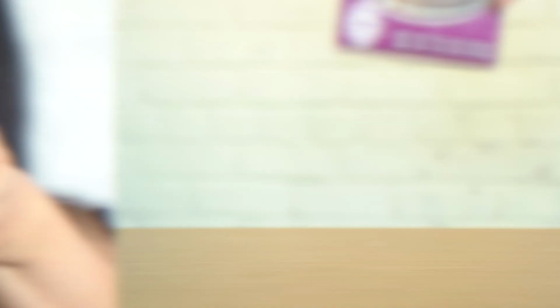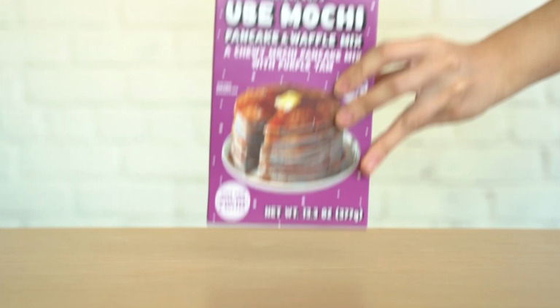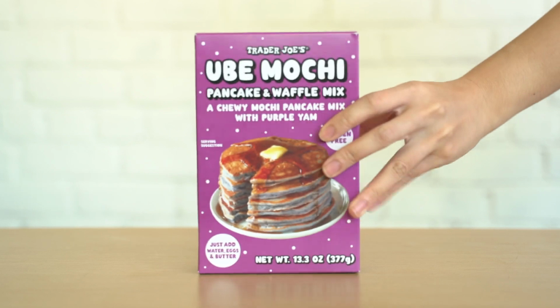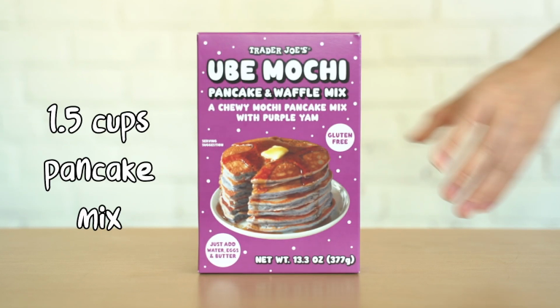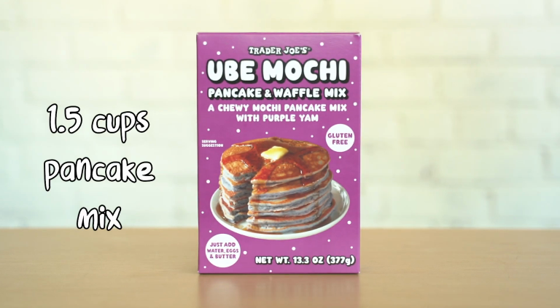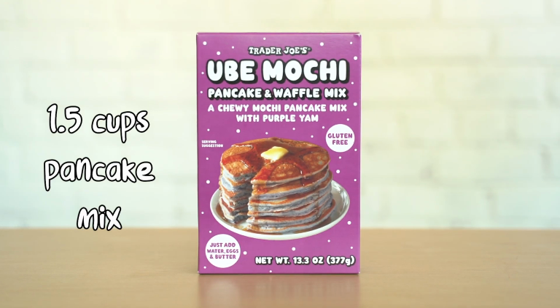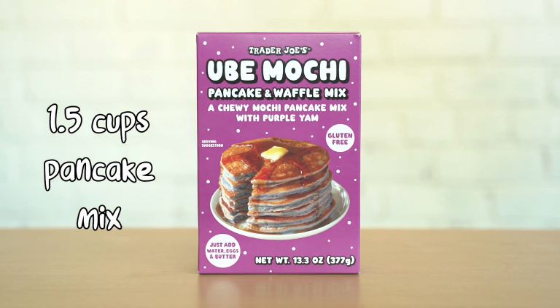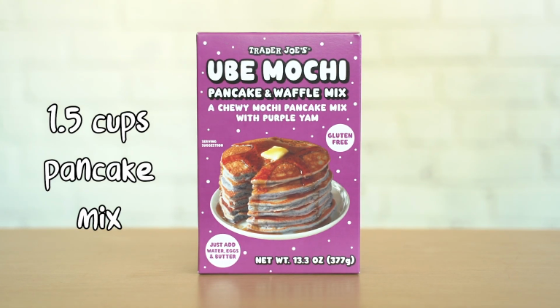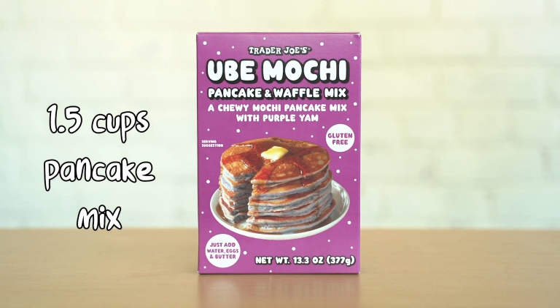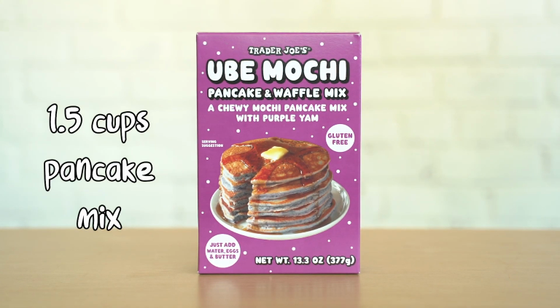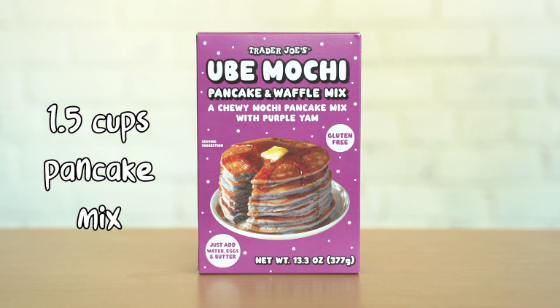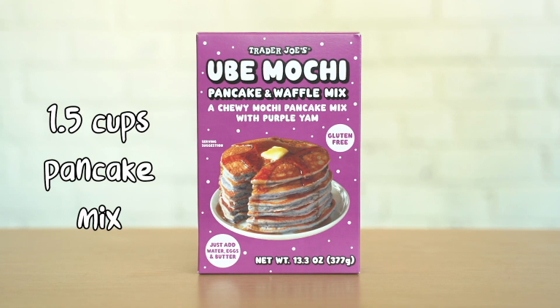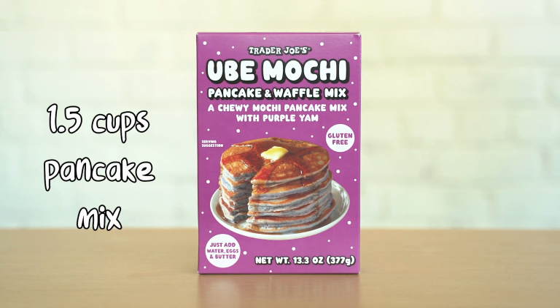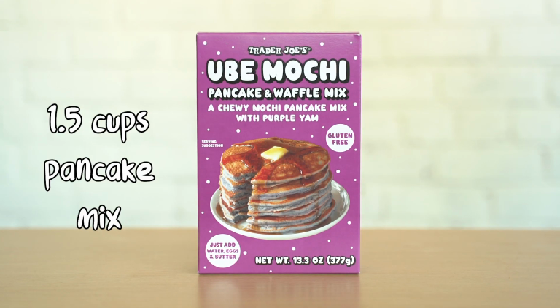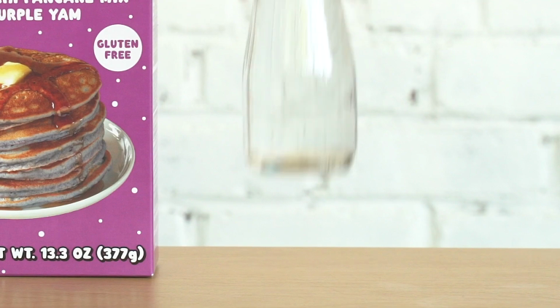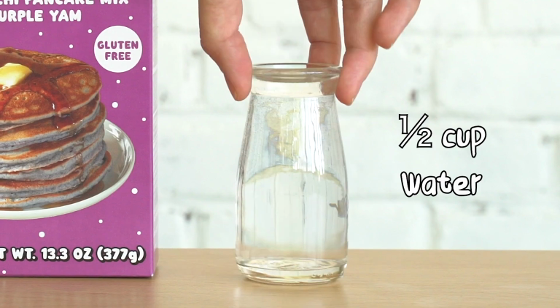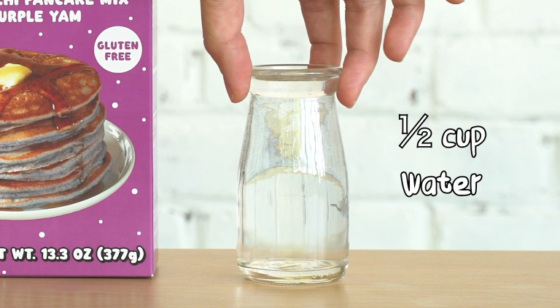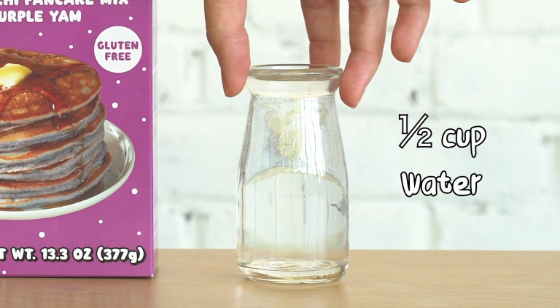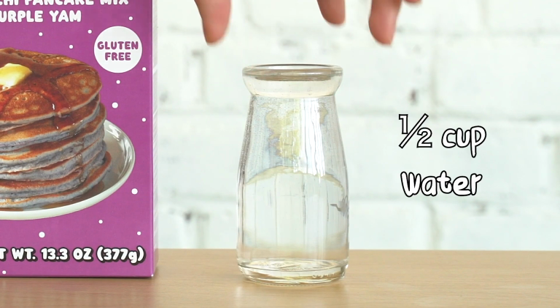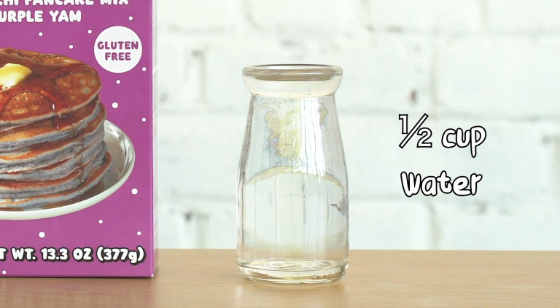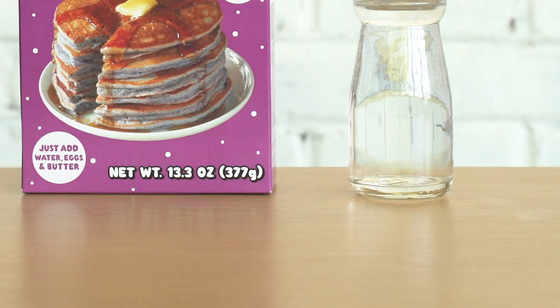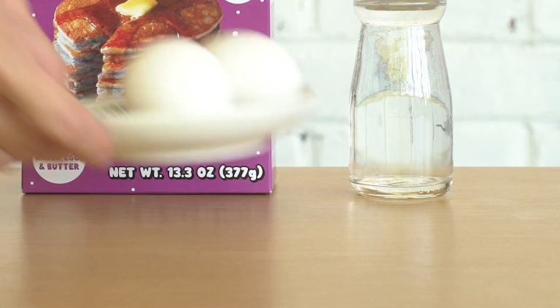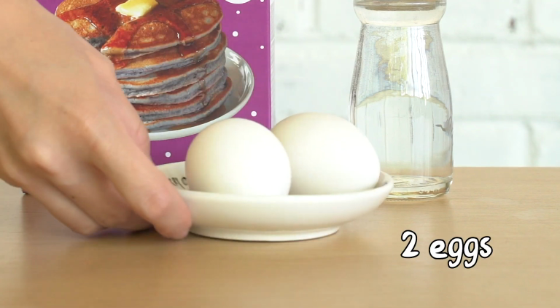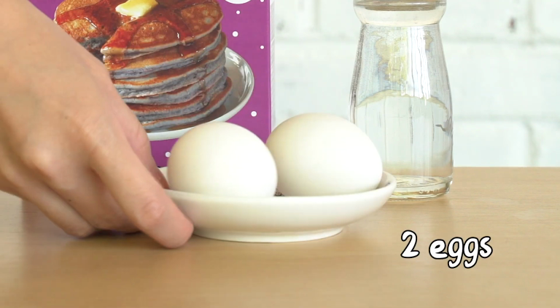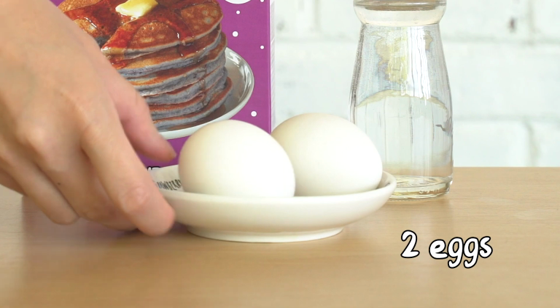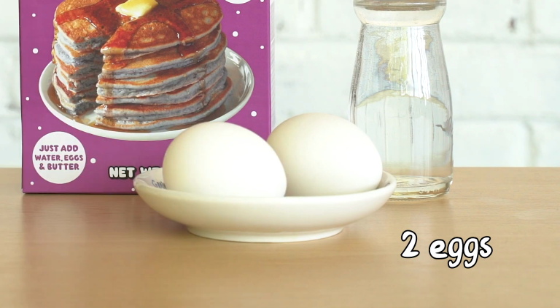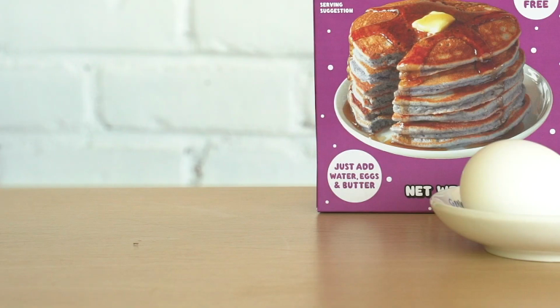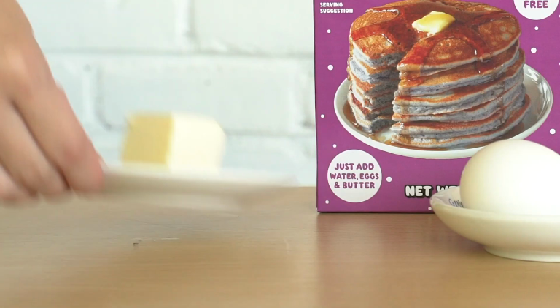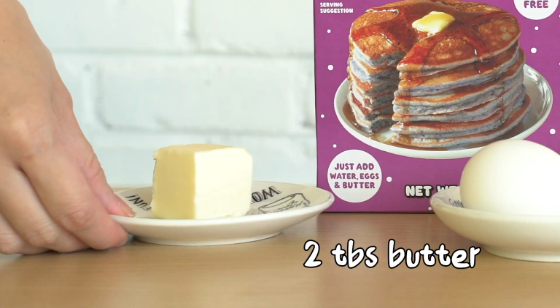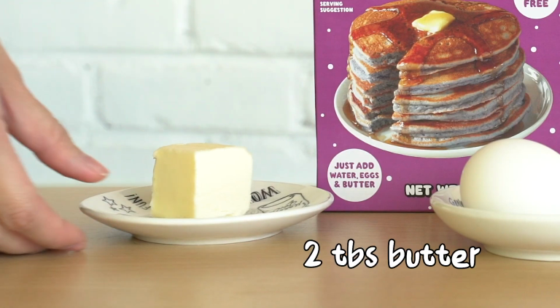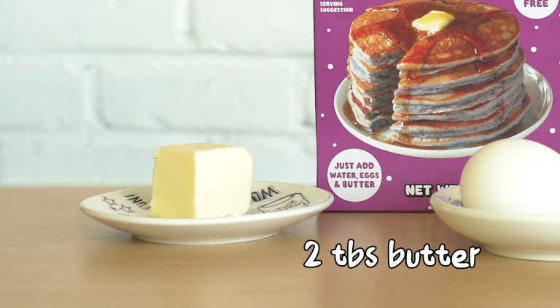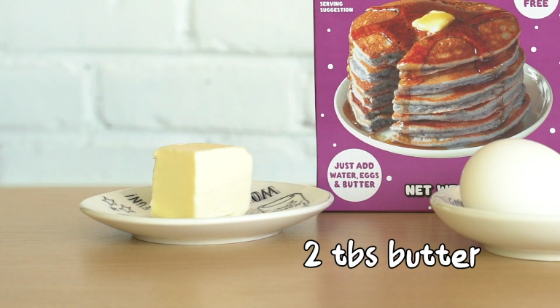We need a box of Trader Joe's ube mochi pancake mix, half a cup of water, two eggs, and two tablespoons of butter.